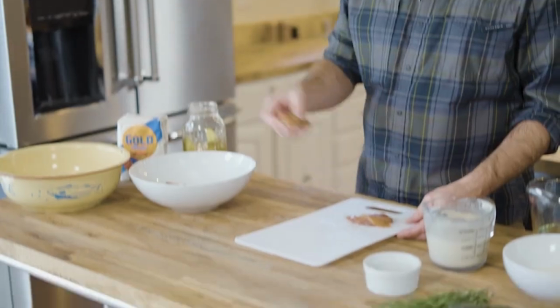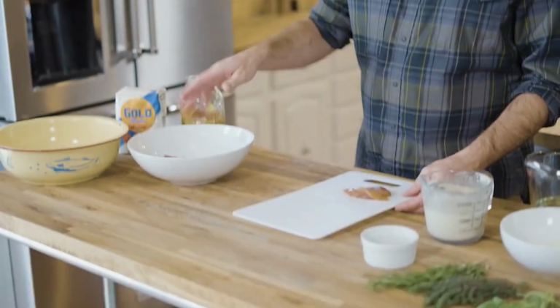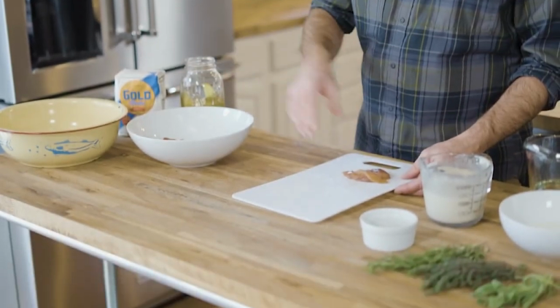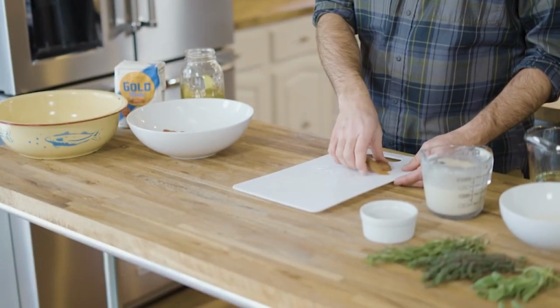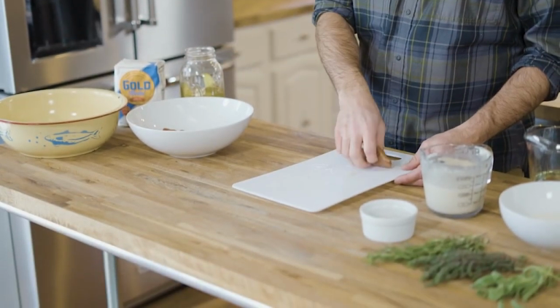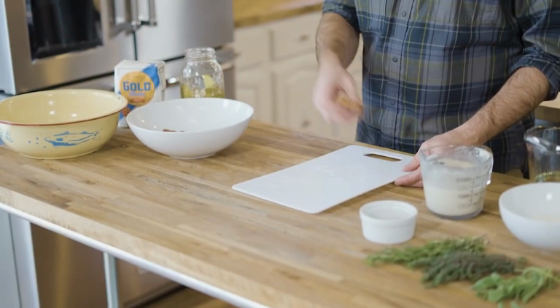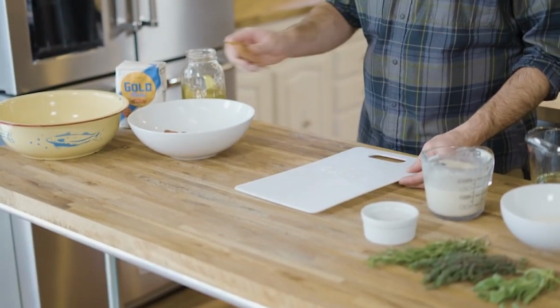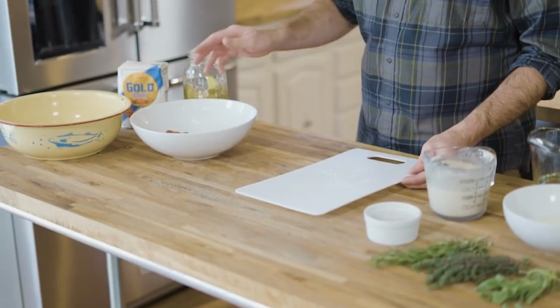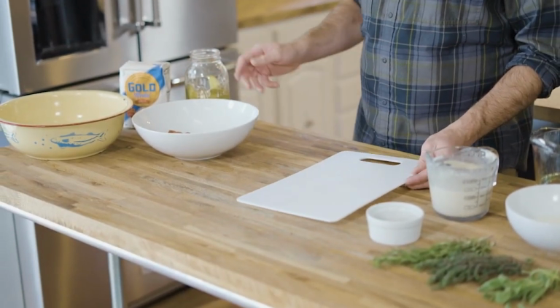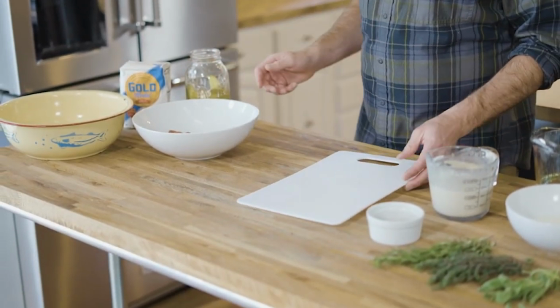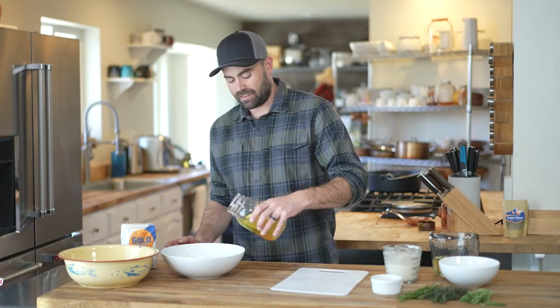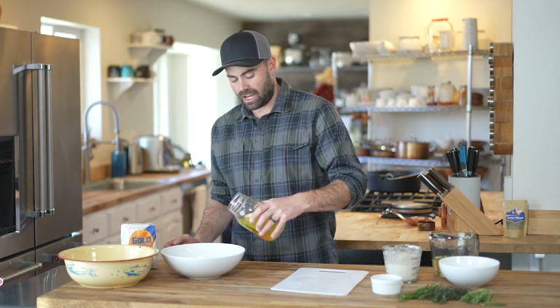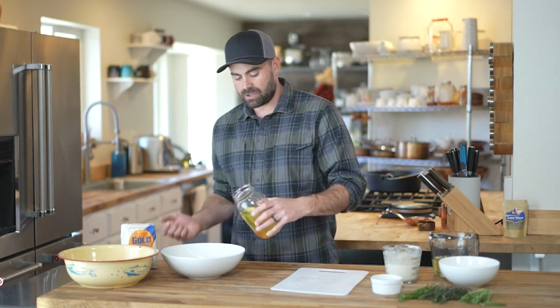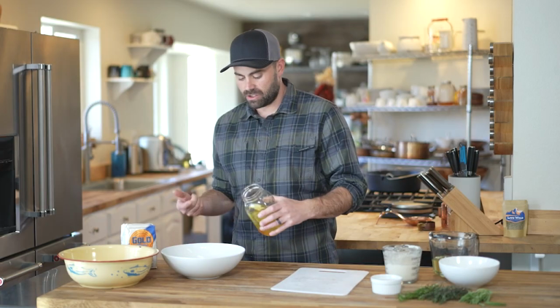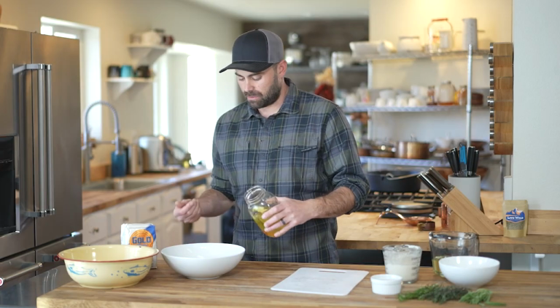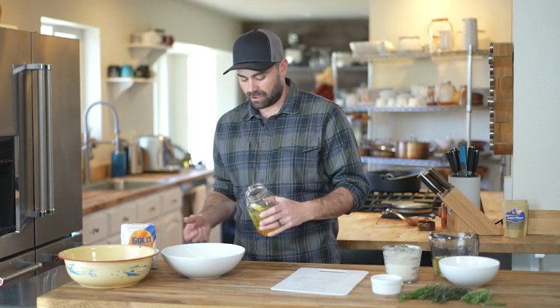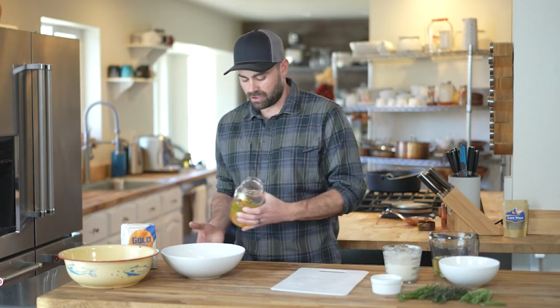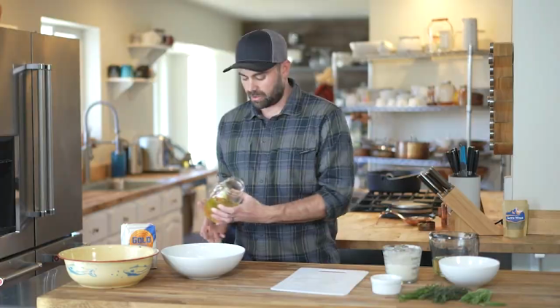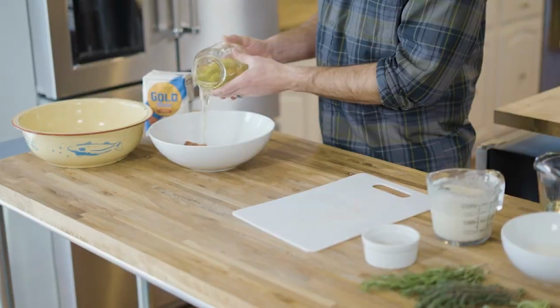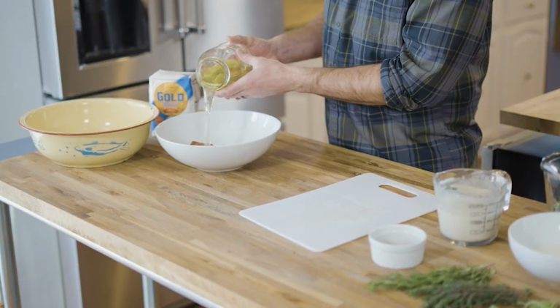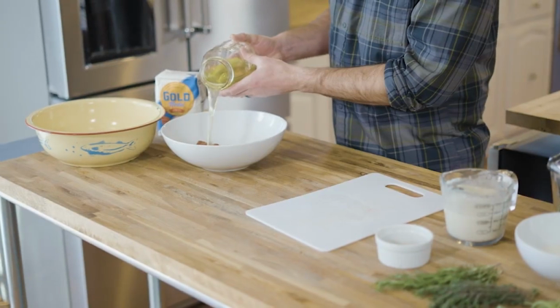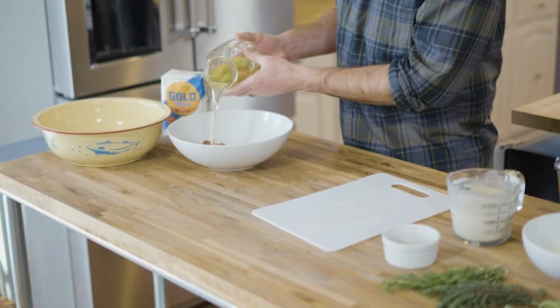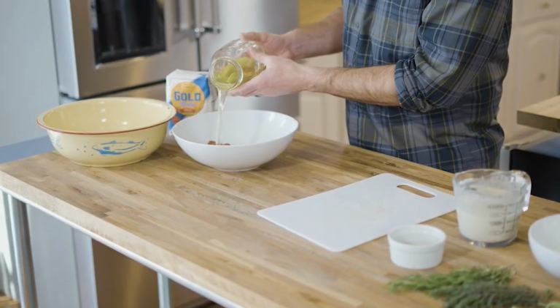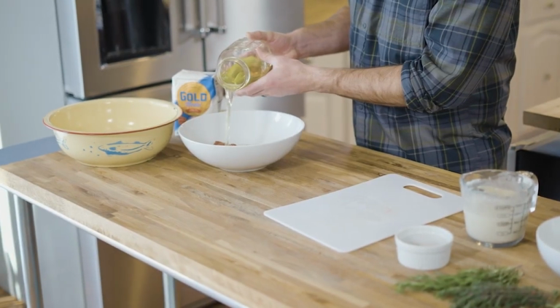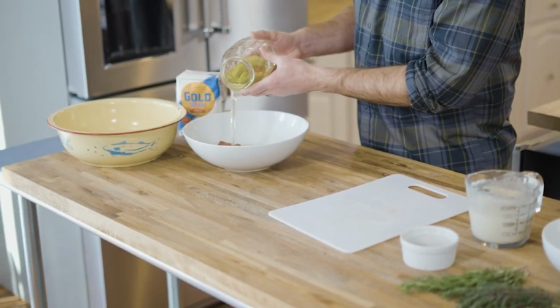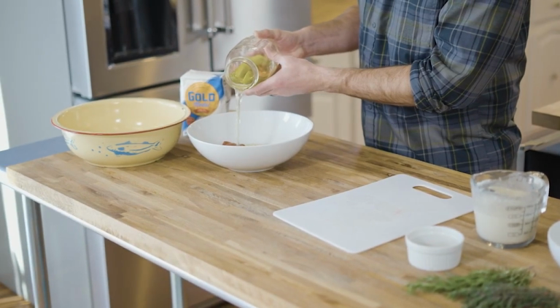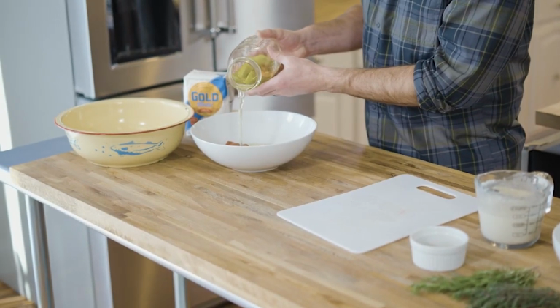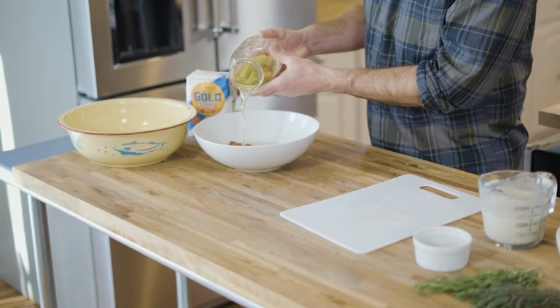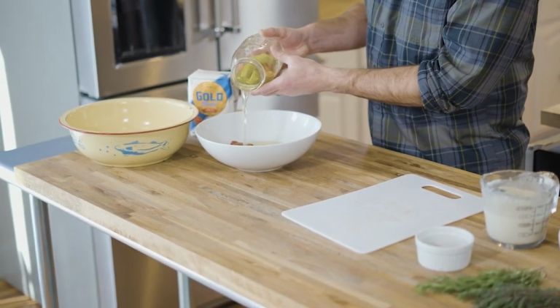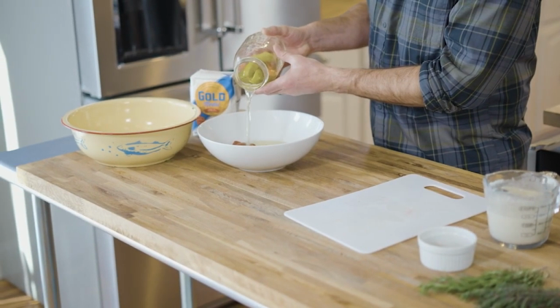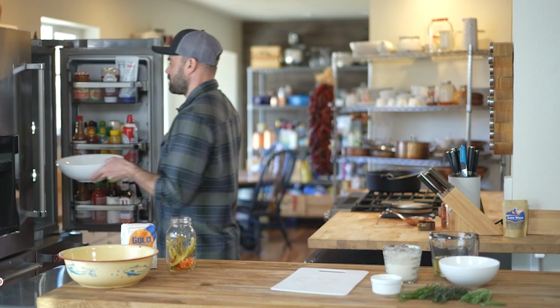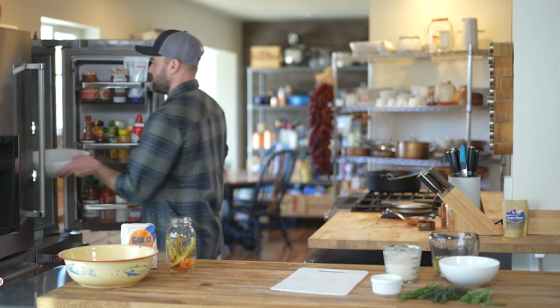I've got boneless chukar breasts, and I'm just using pickle juice to brine these ones today. I'm just going to let it sit in the fridge for about an hour or so.